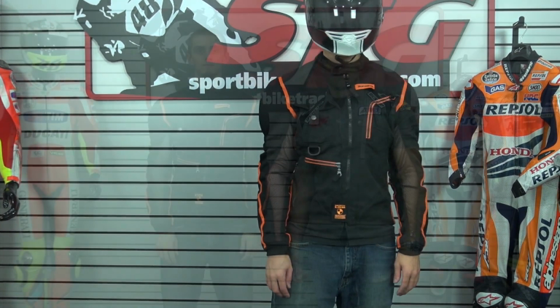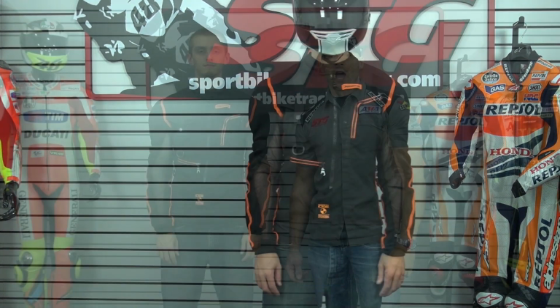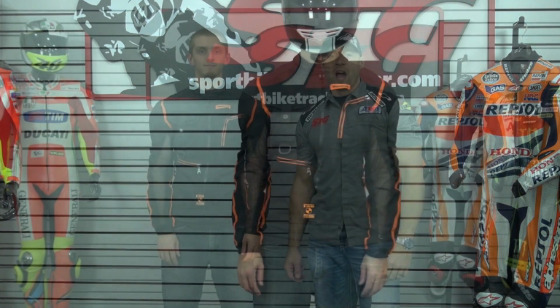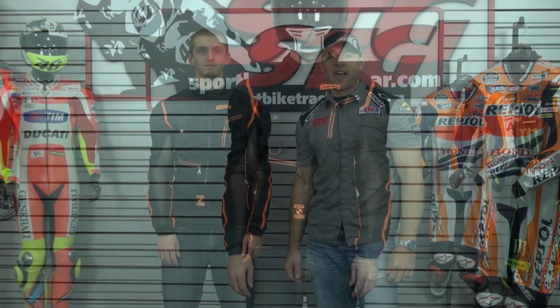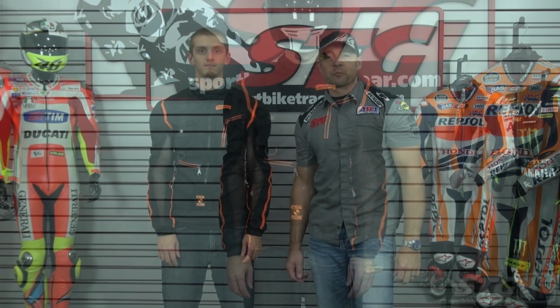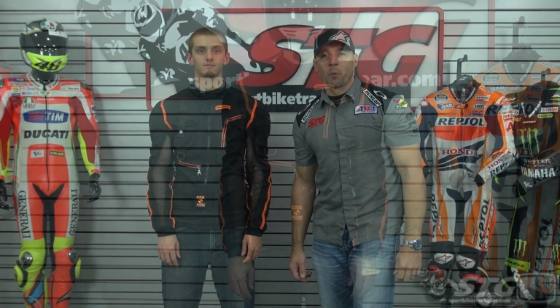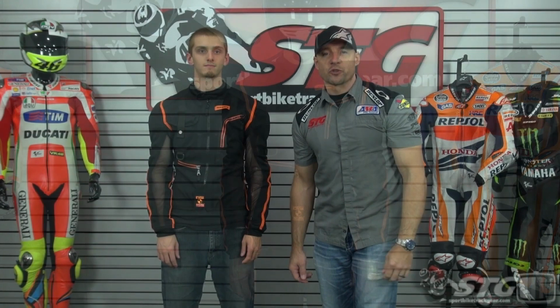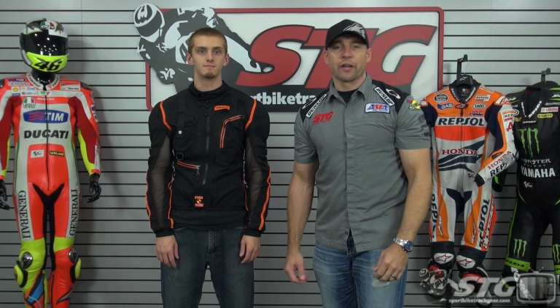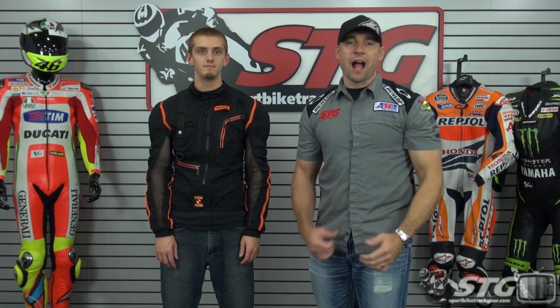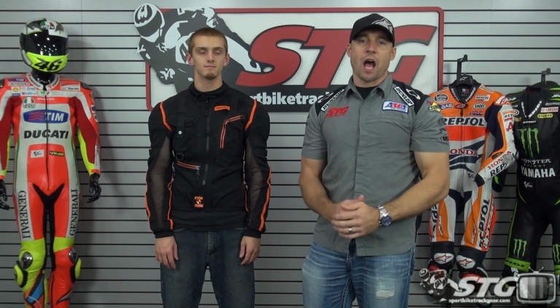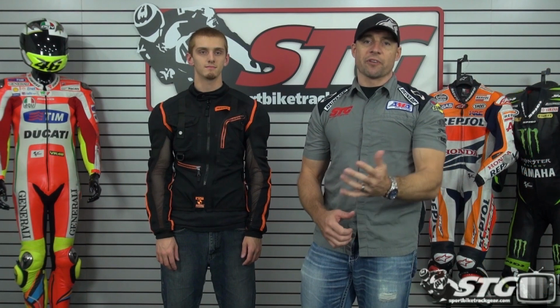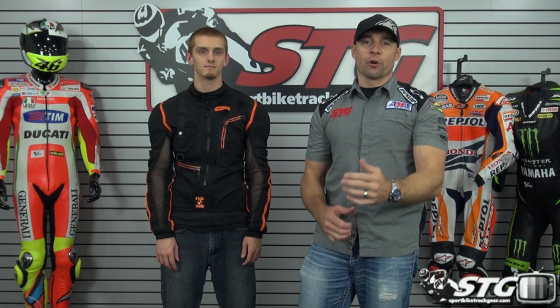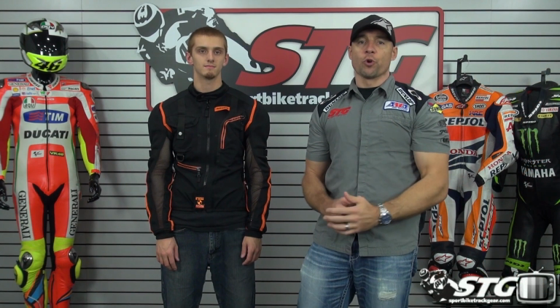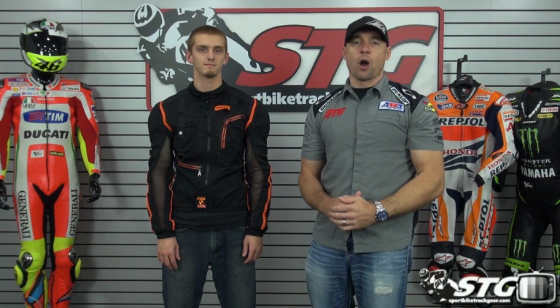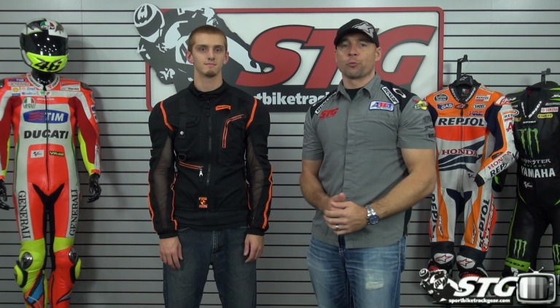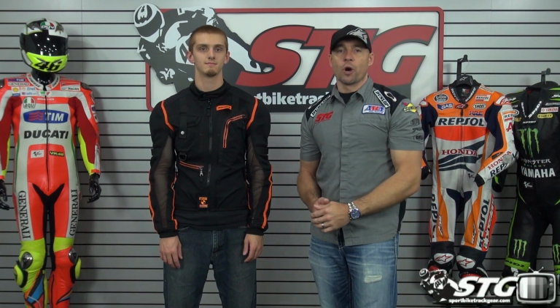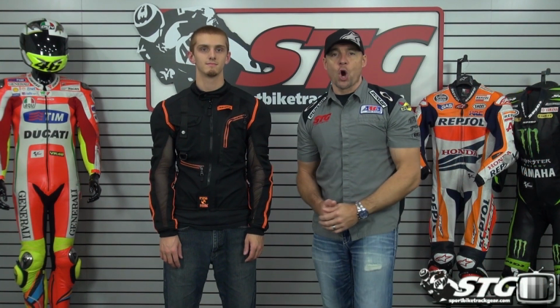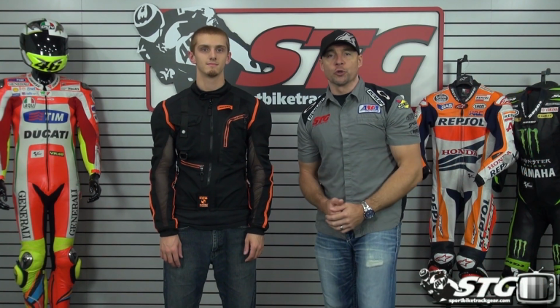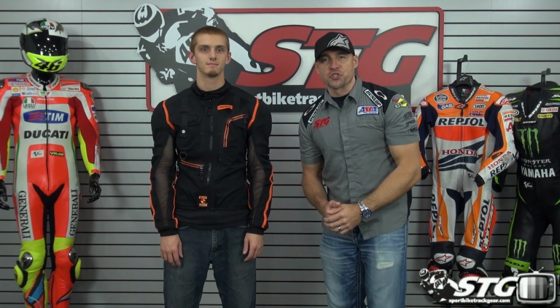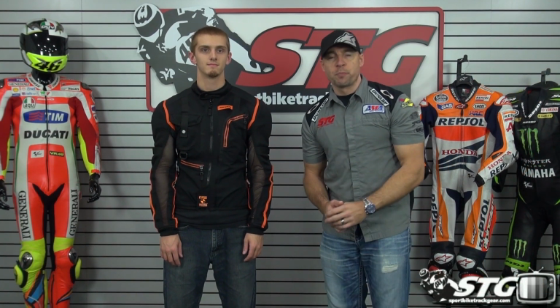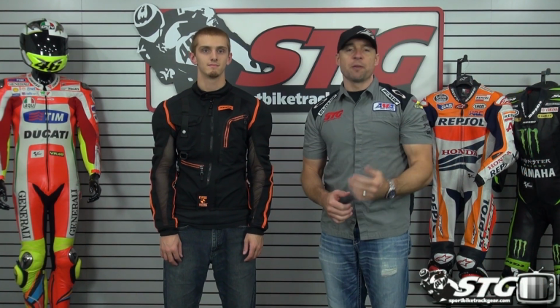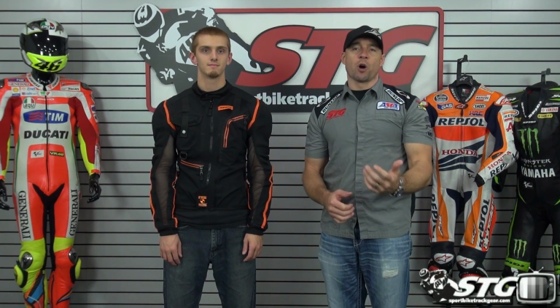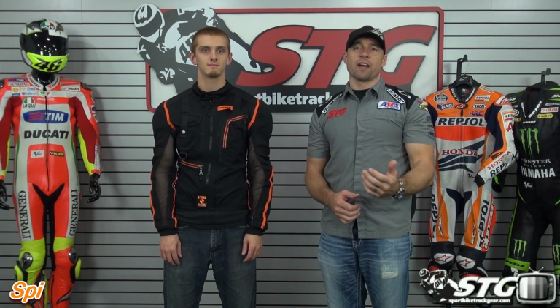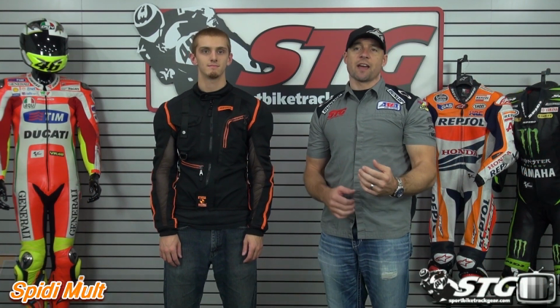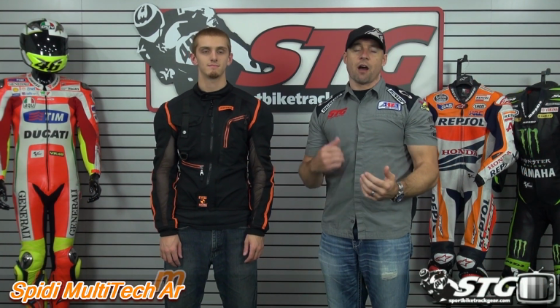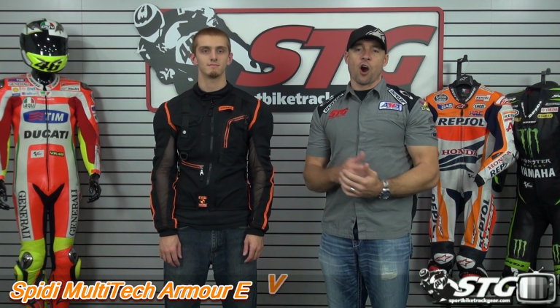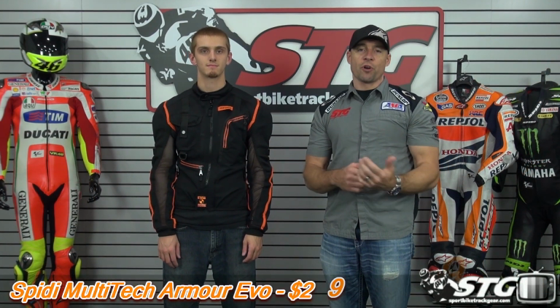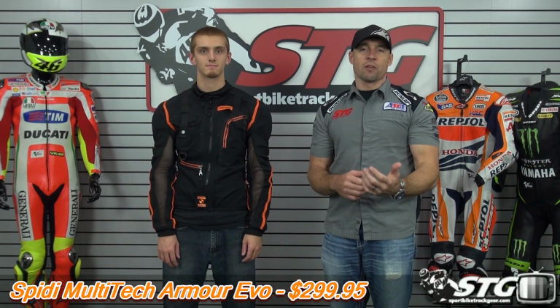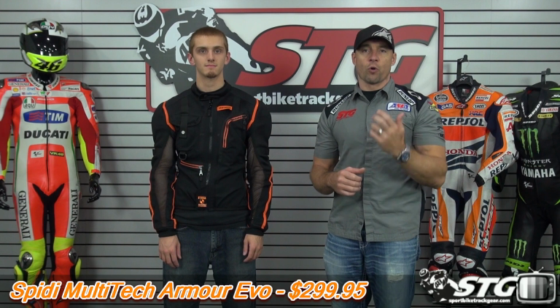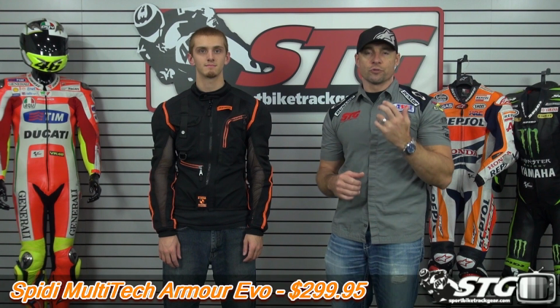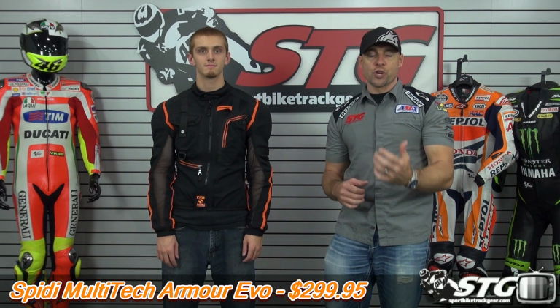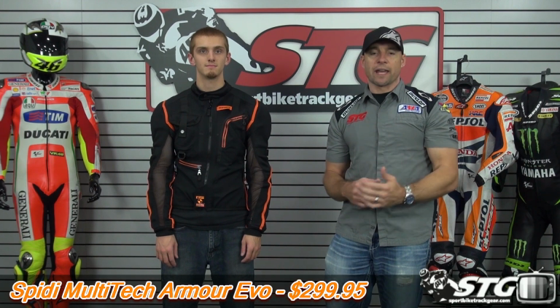Hi, I'm Brian Van from SportbikeTrackgear.com and today we're going to do a product review on the all-new Speedy Multitech Armor Evo Jacket.